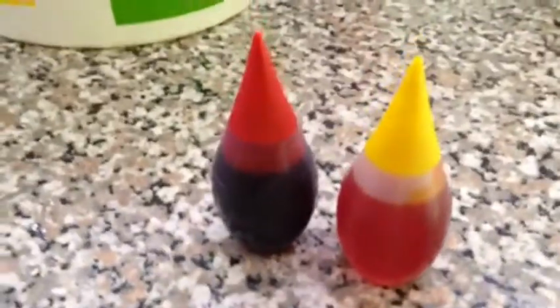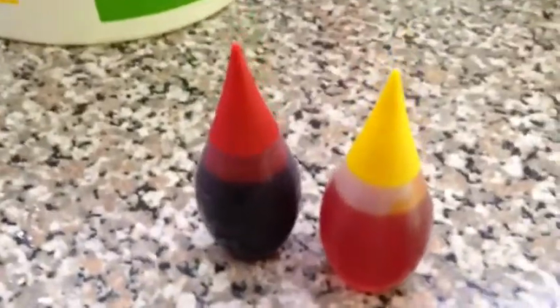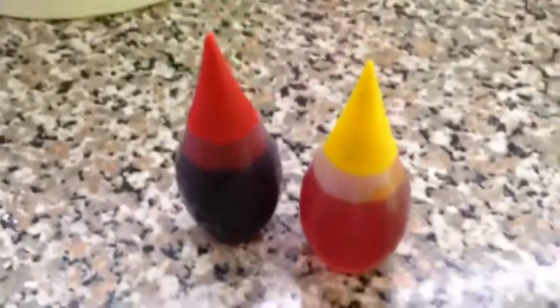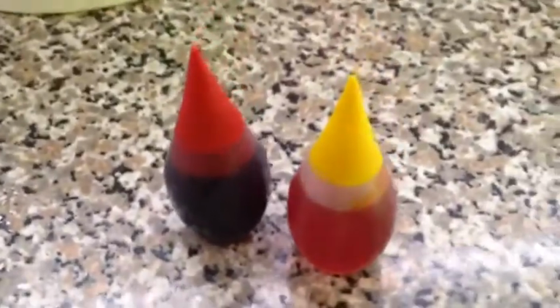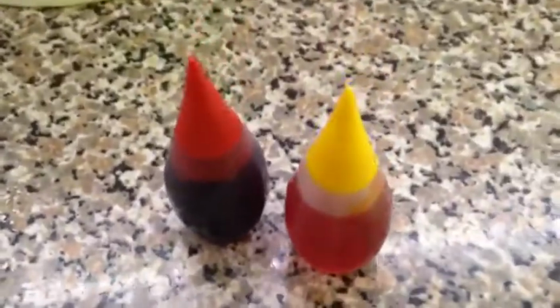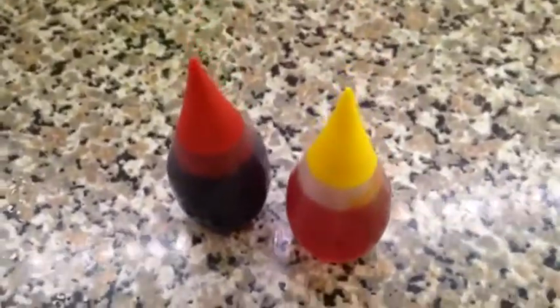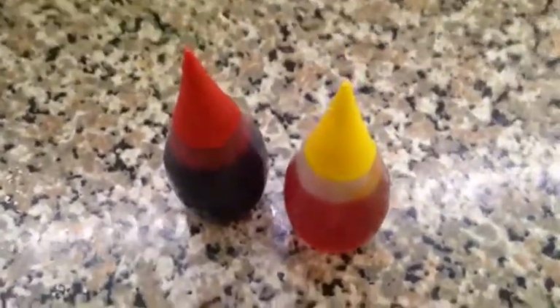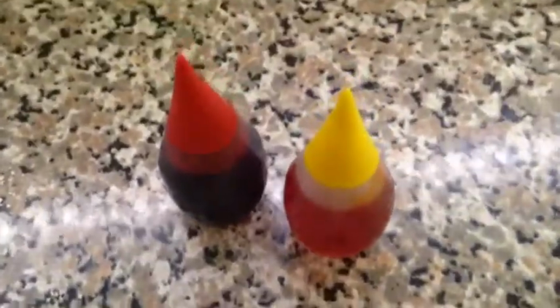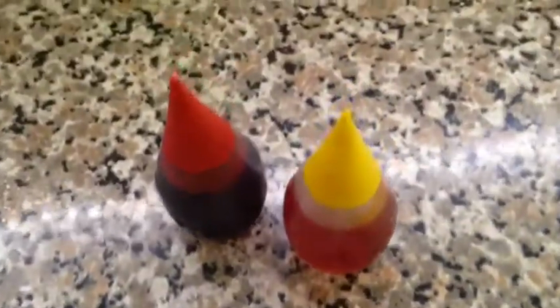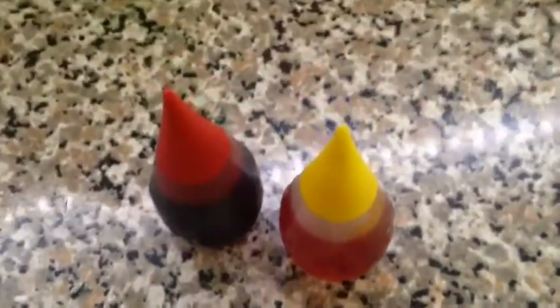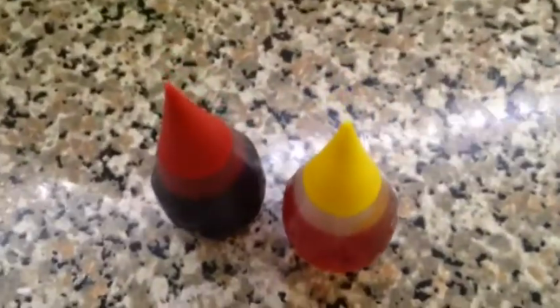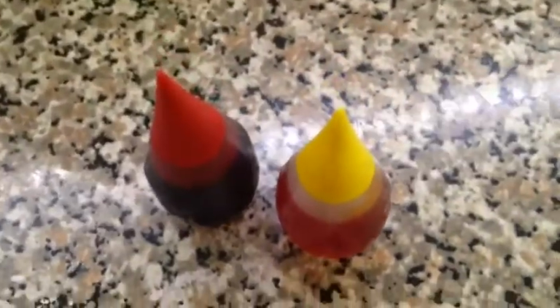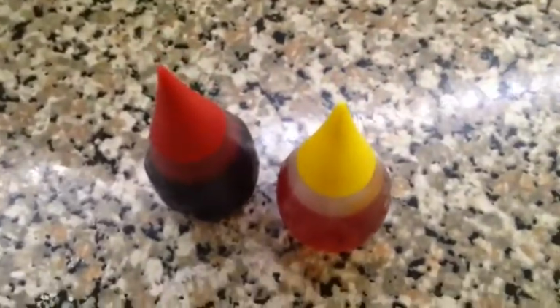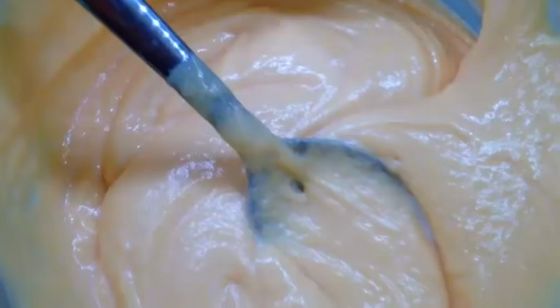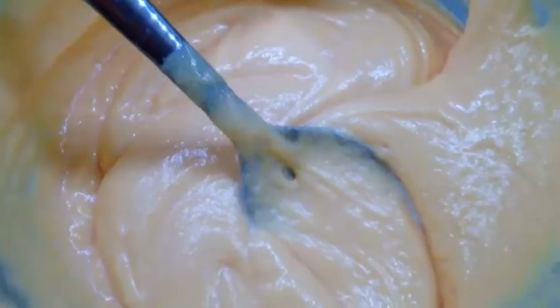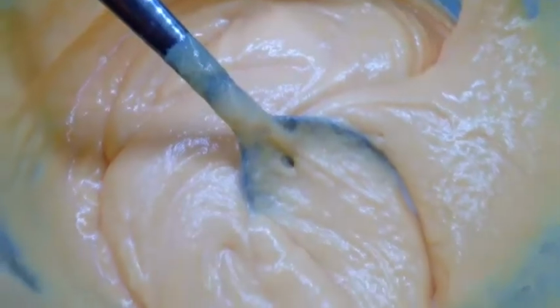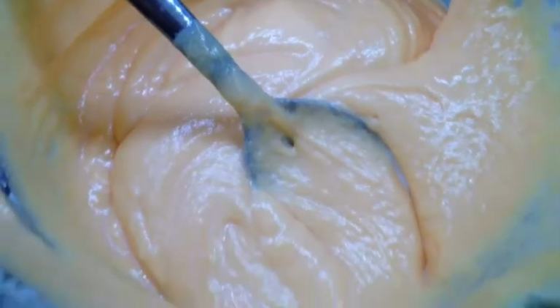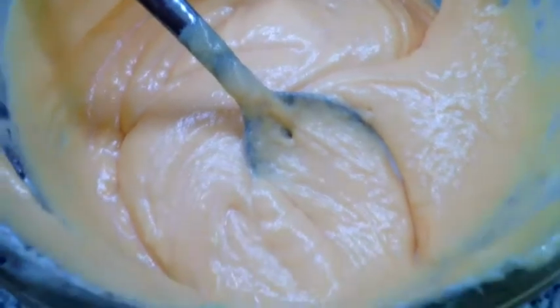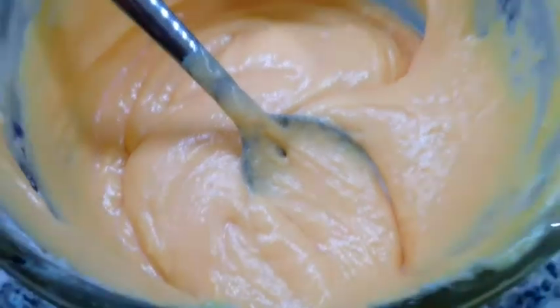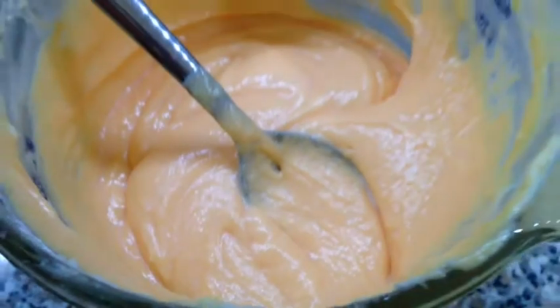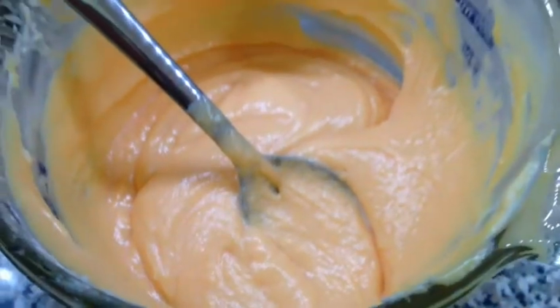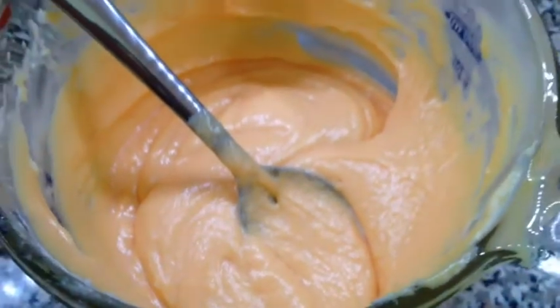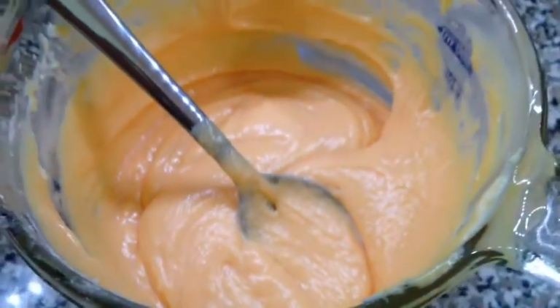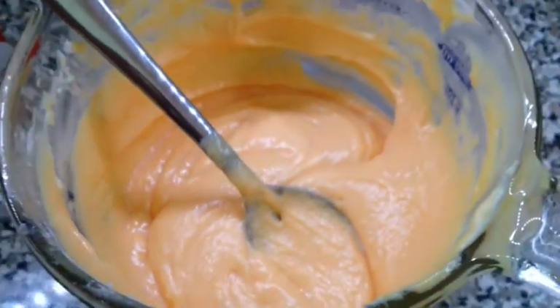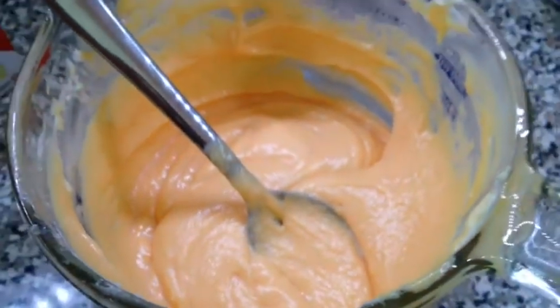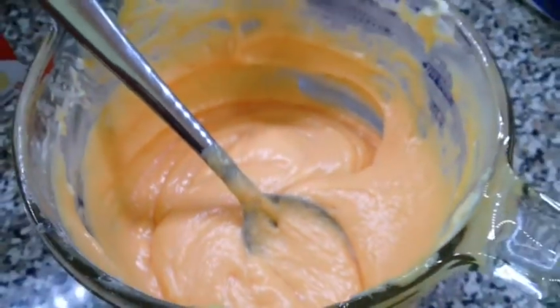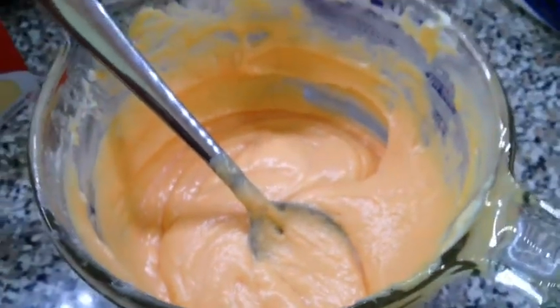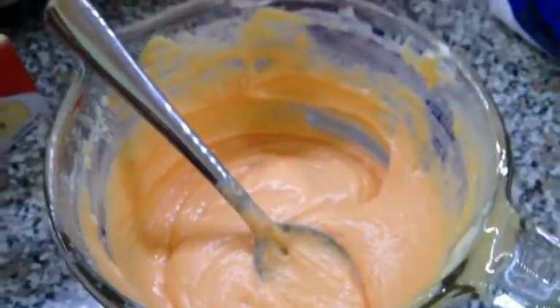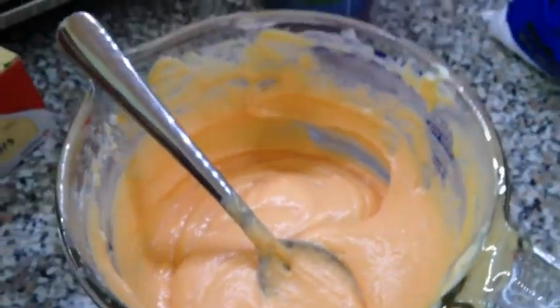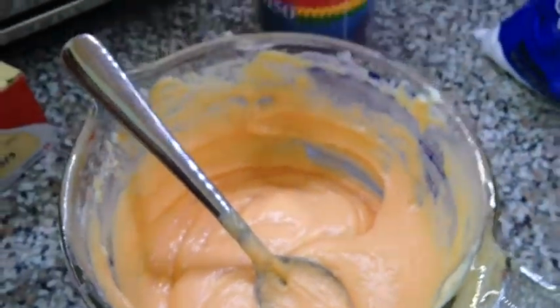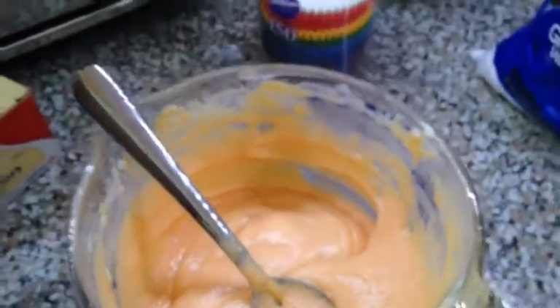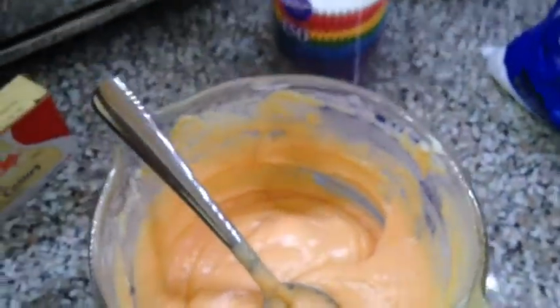If you want your icing to look a little more festive, you can add some red and yellow food coloring to make it look more orange.